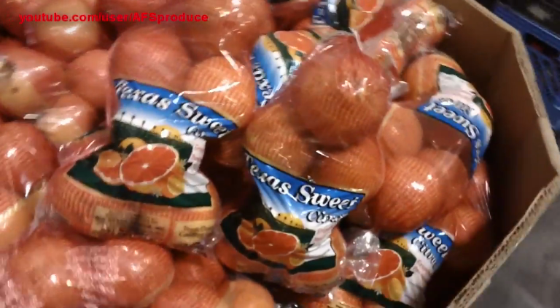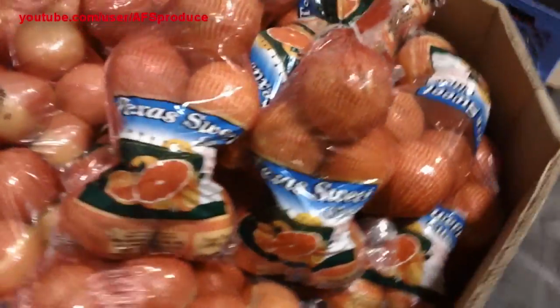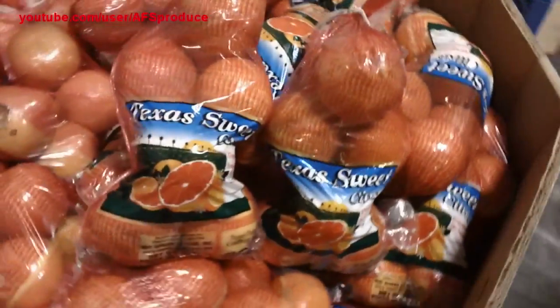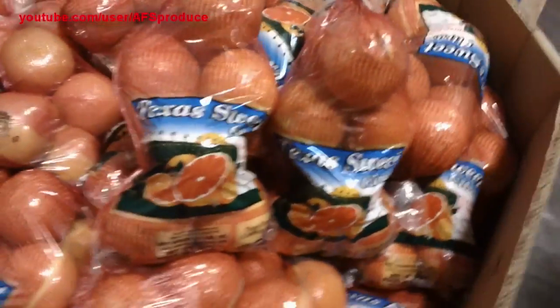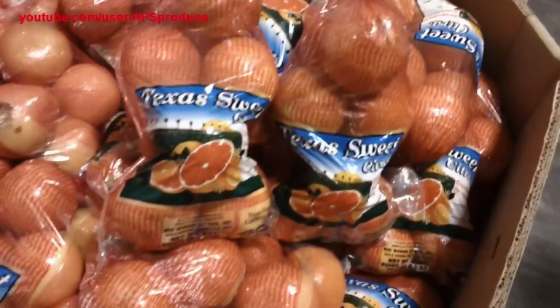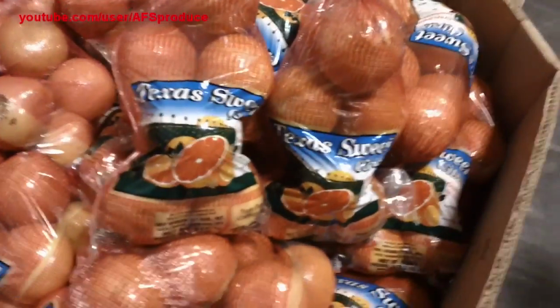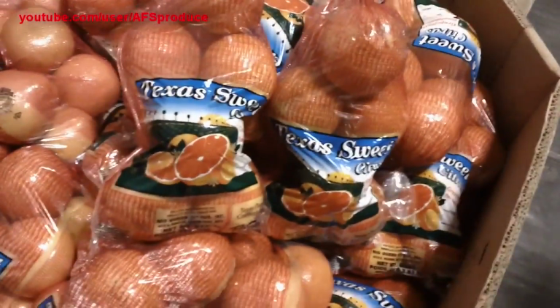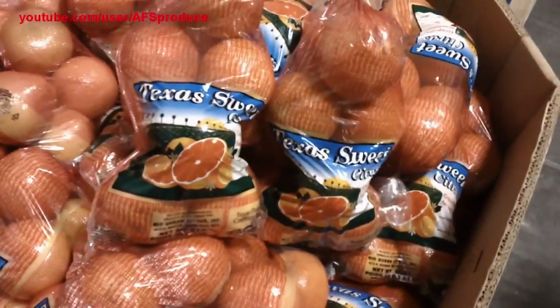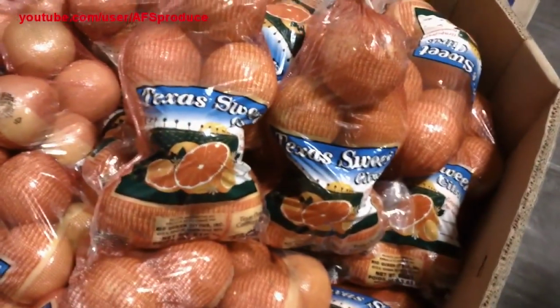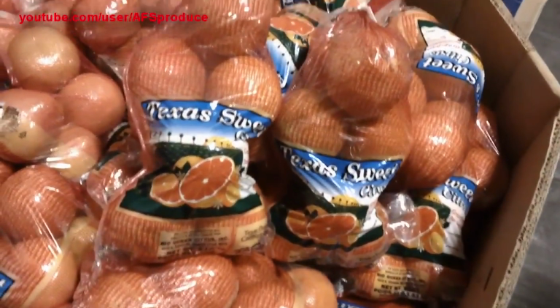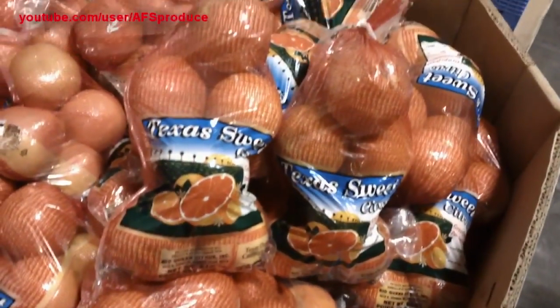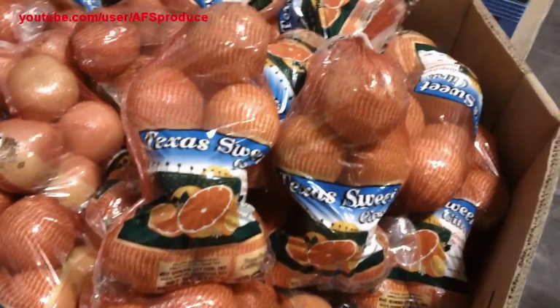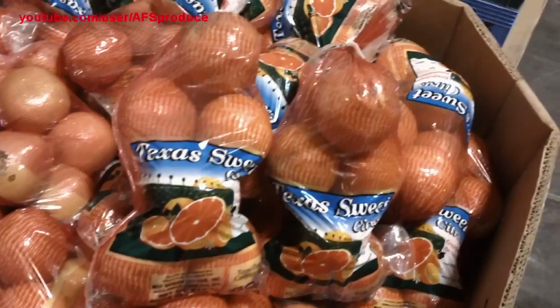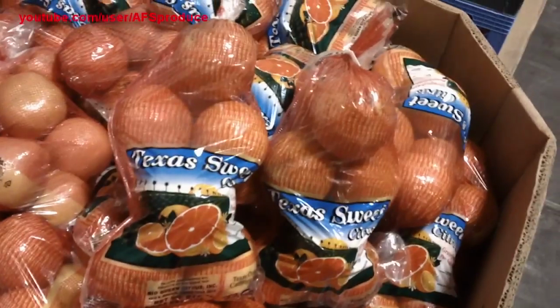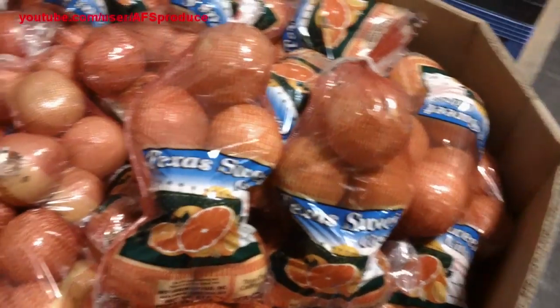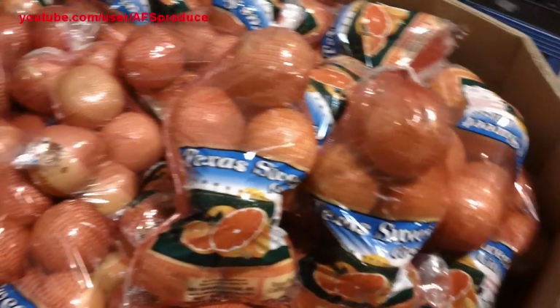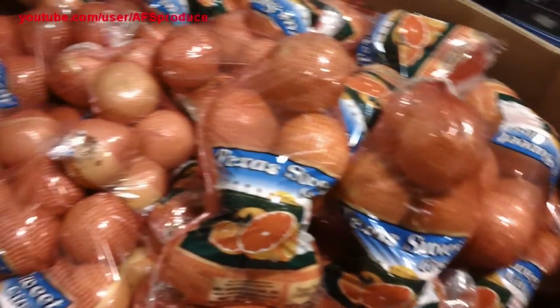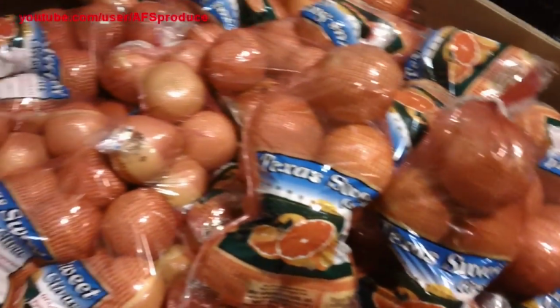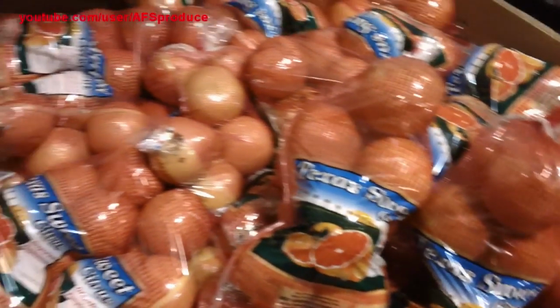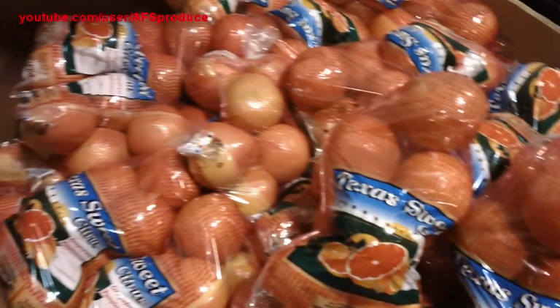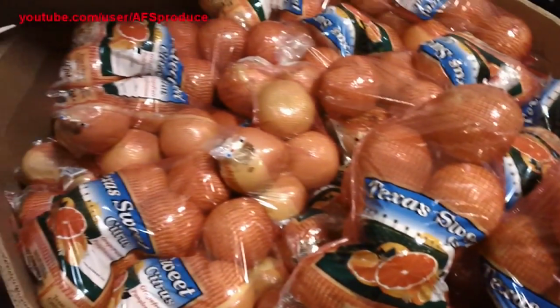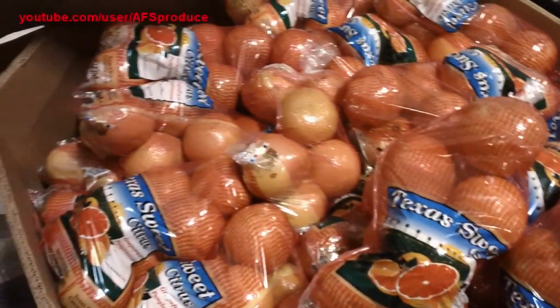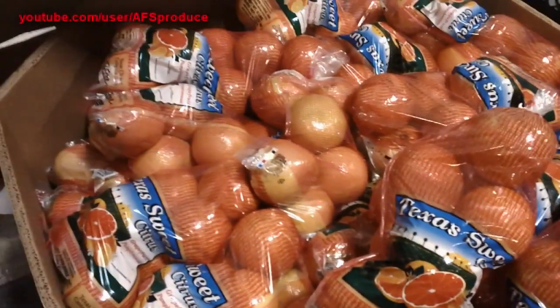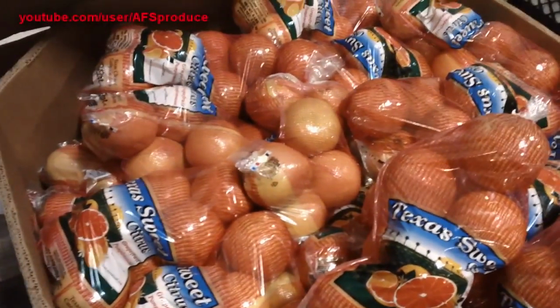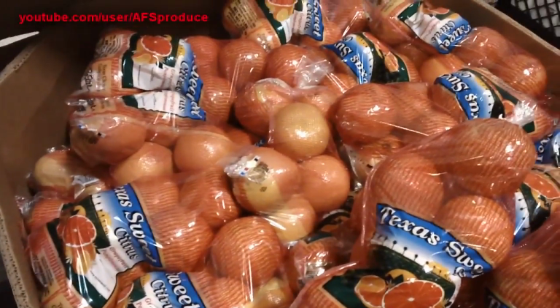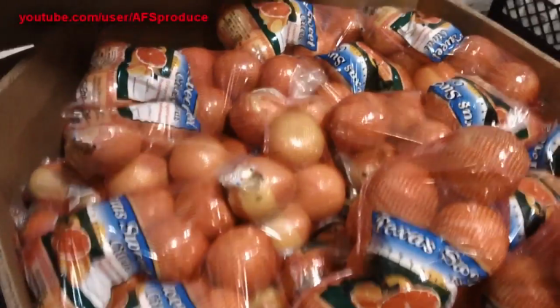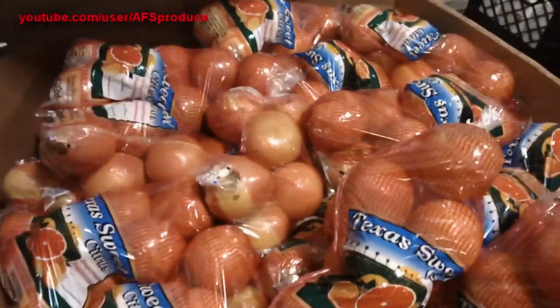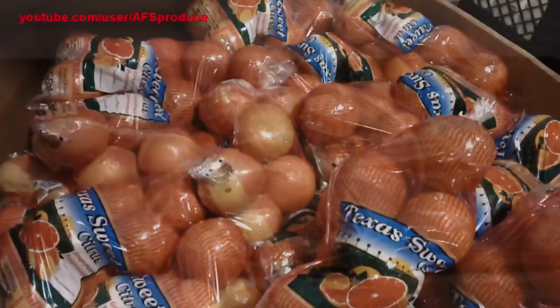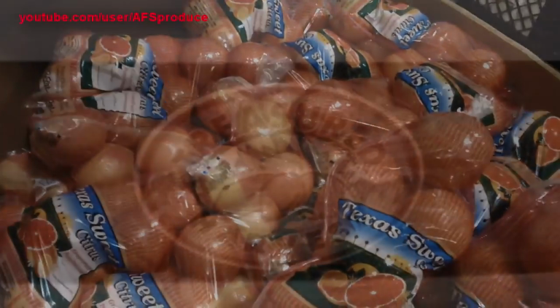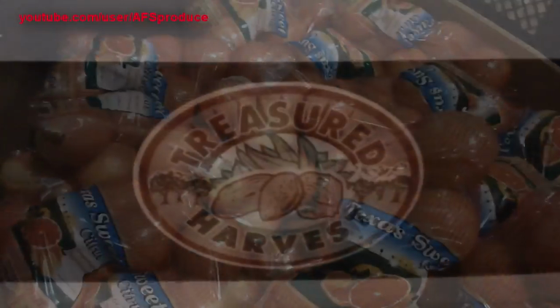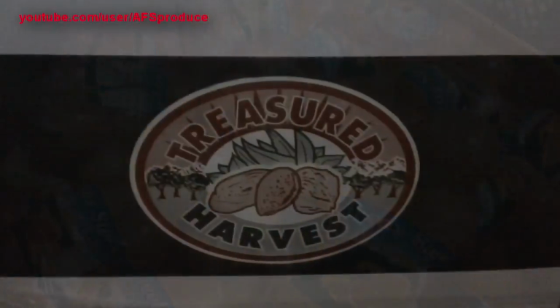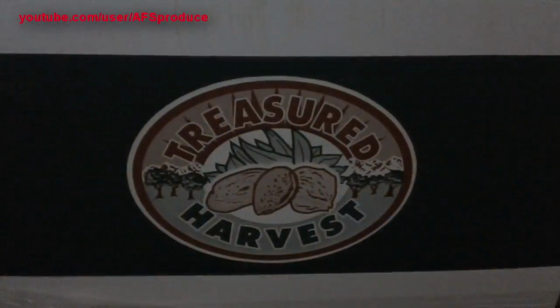Grapefruit bins are available while they last — they are almost gone. These are large Texas 8 pound bags.